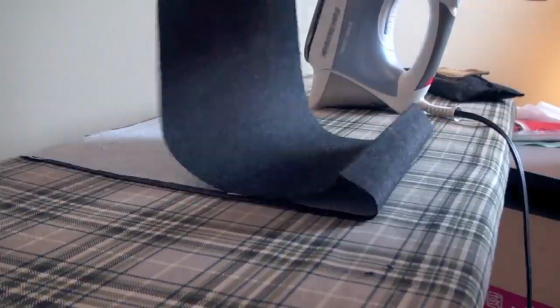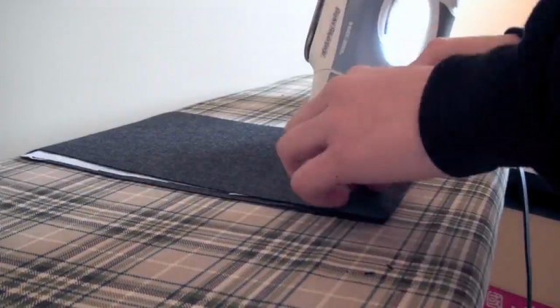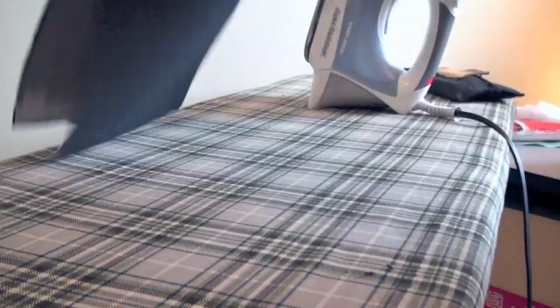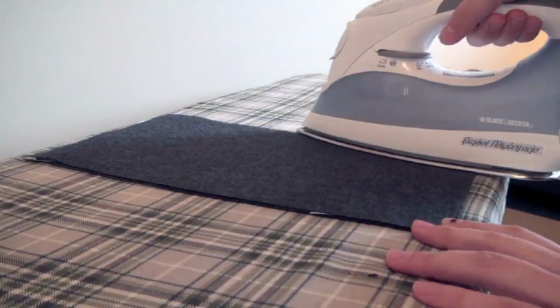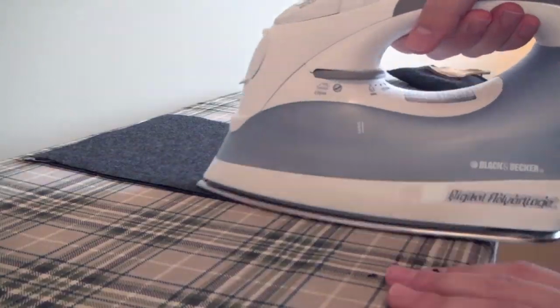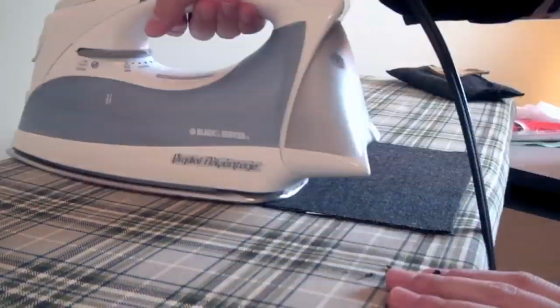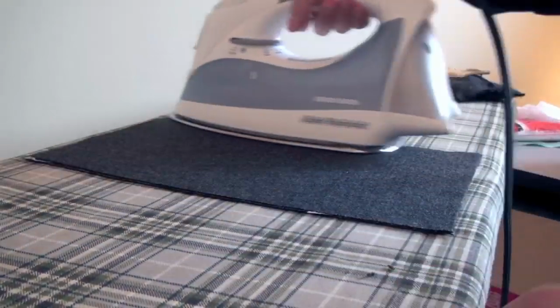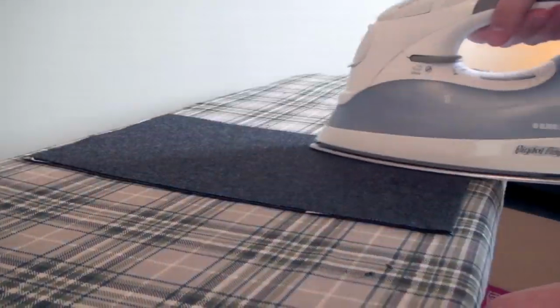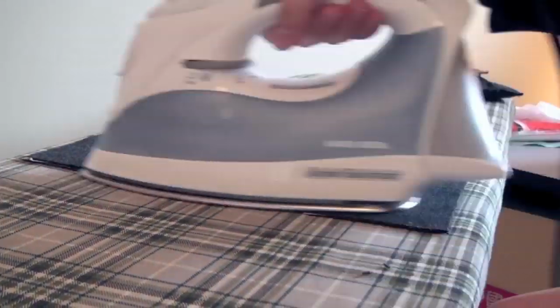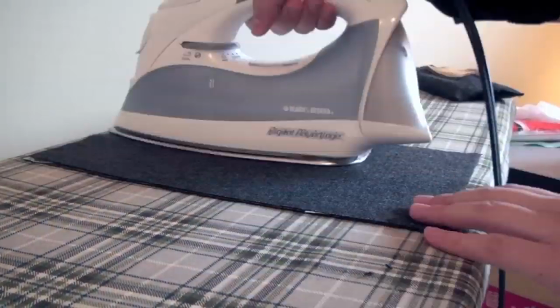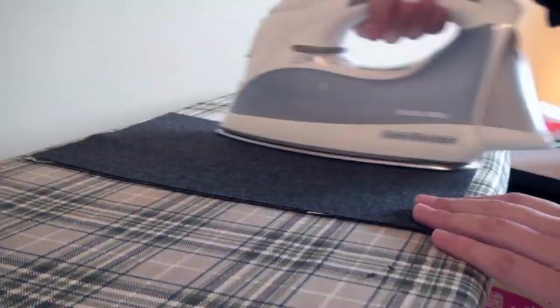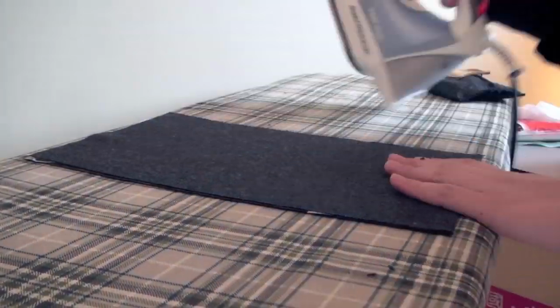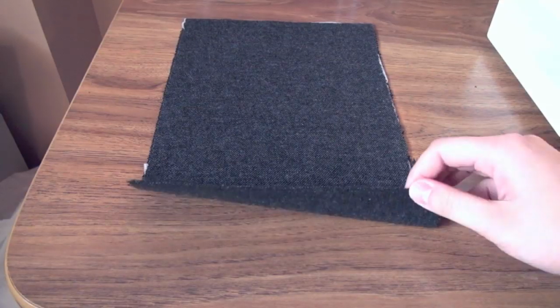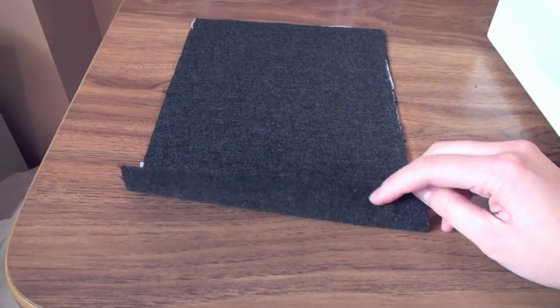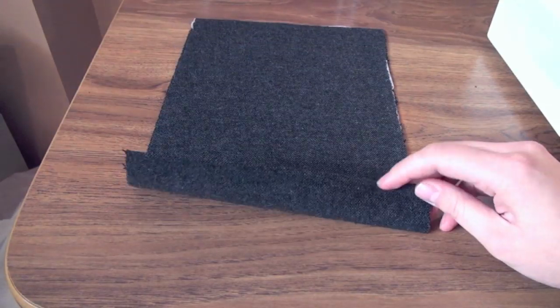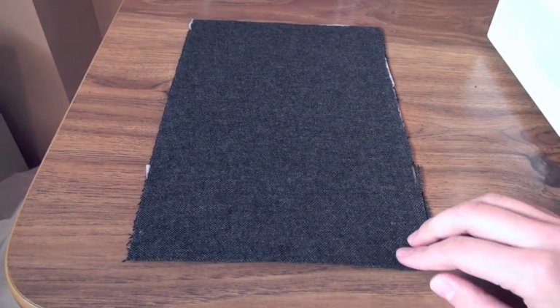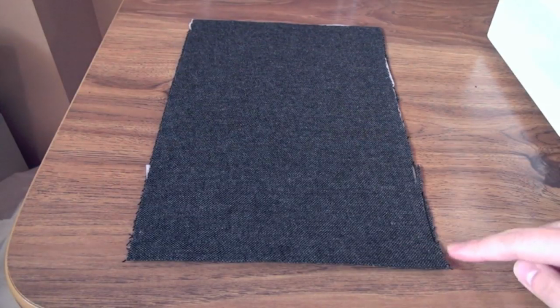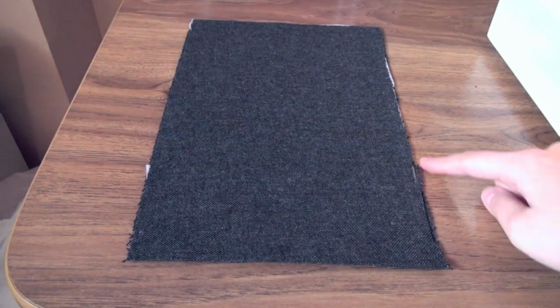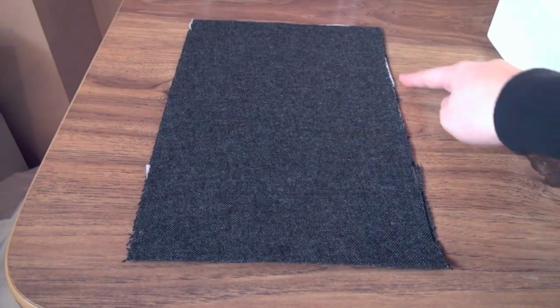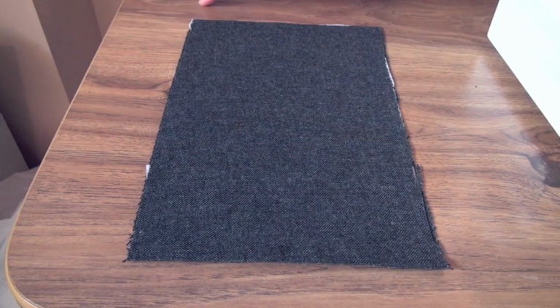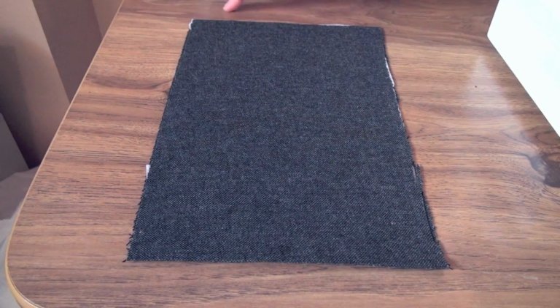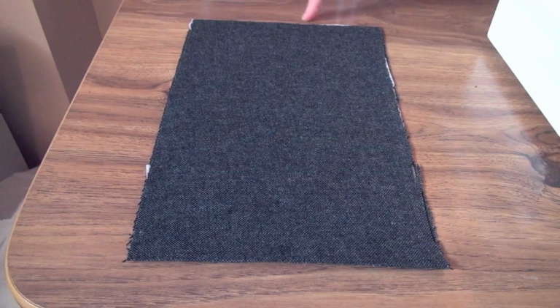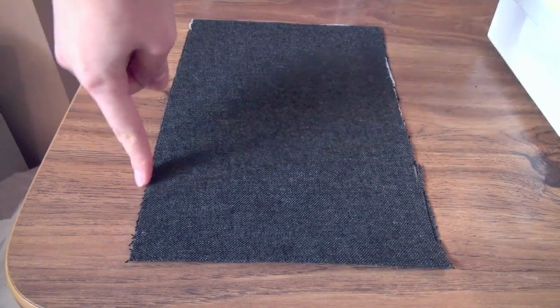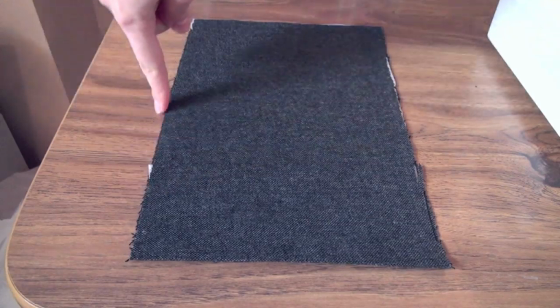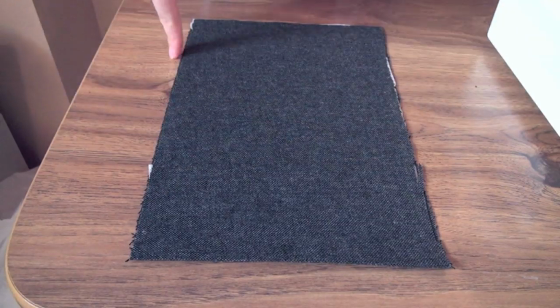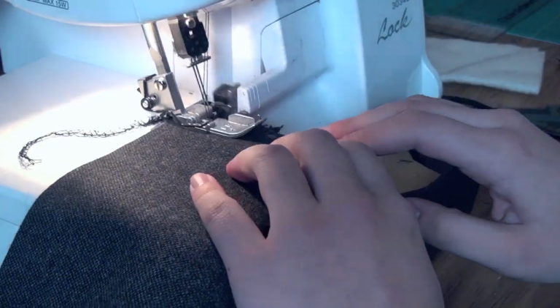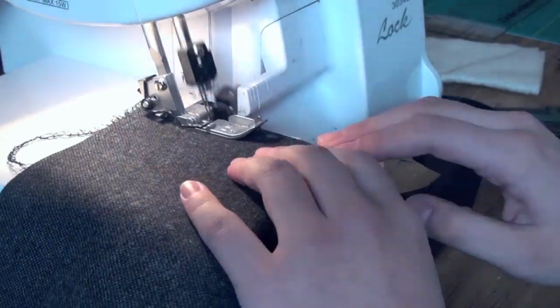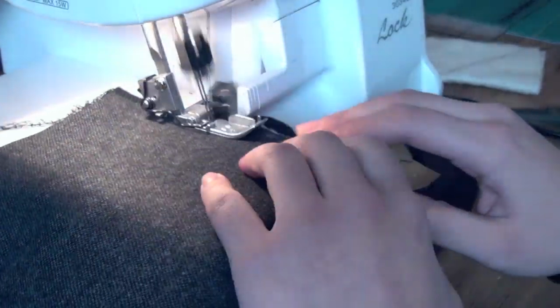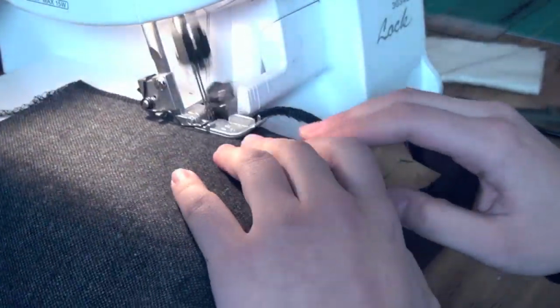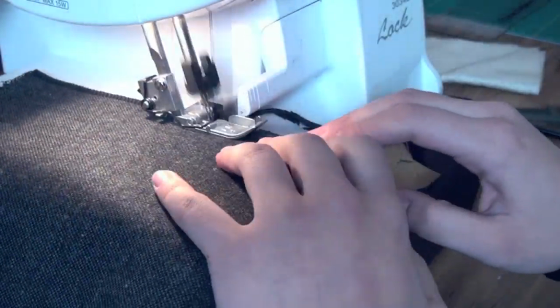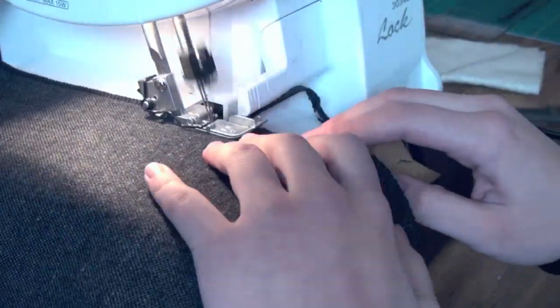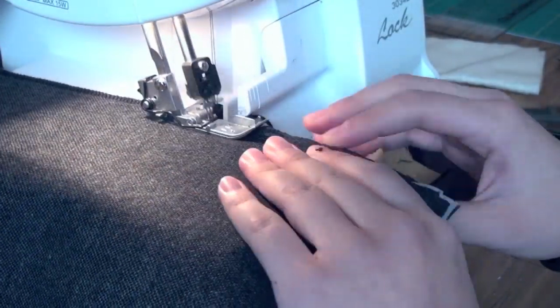Fold the whole thing in half and iron it flat. Seal off the three raw edges using a zigzag stitch or using a serger.